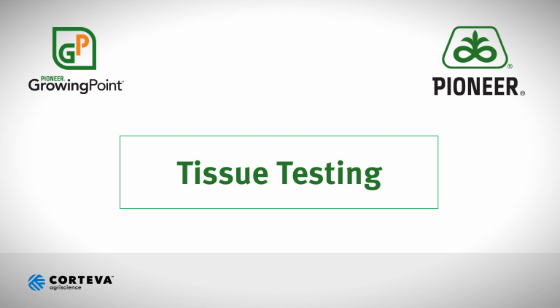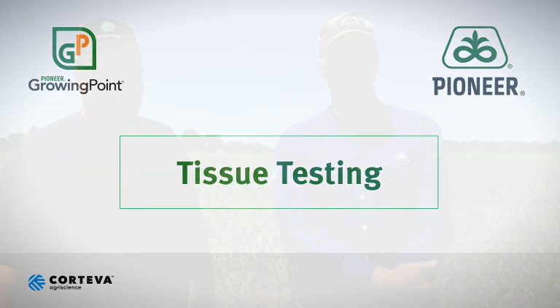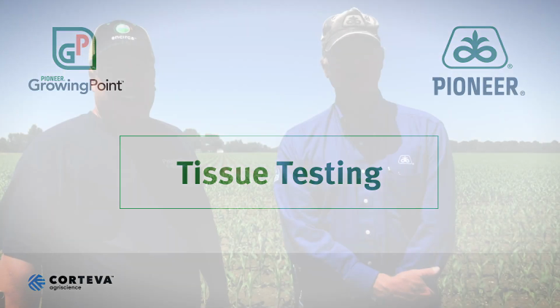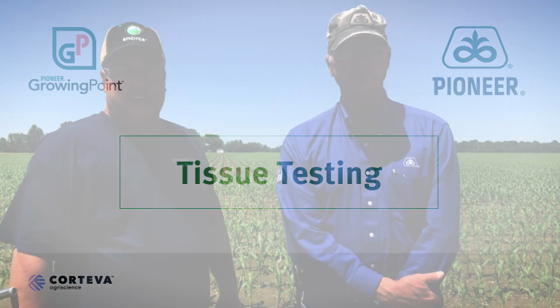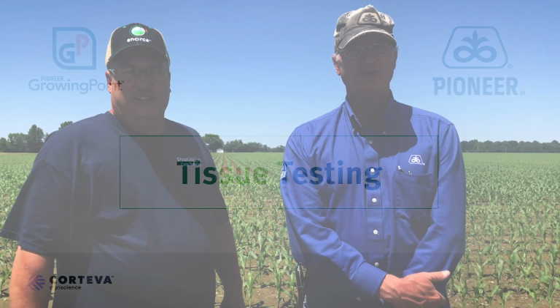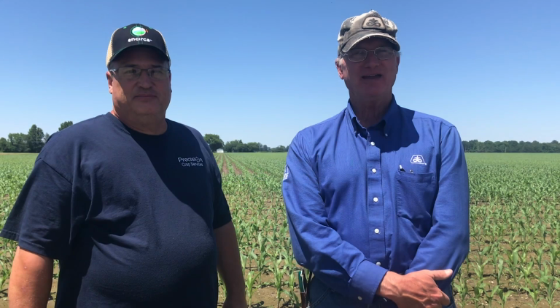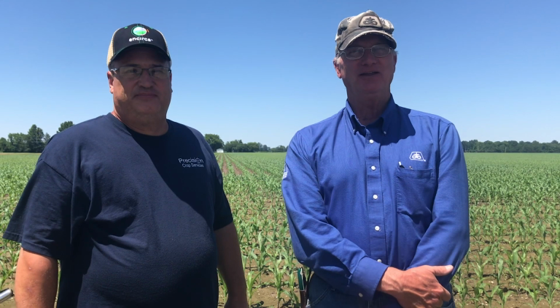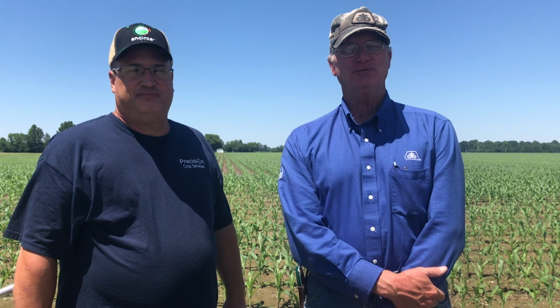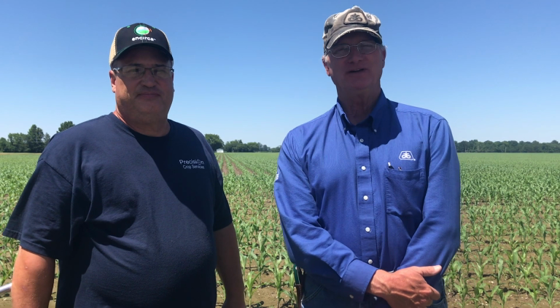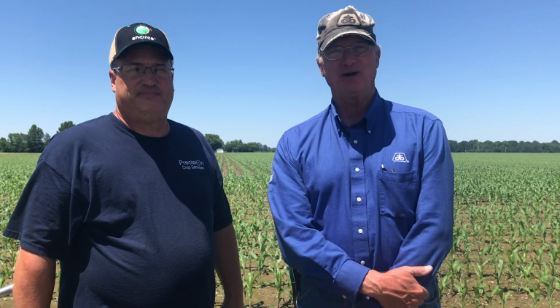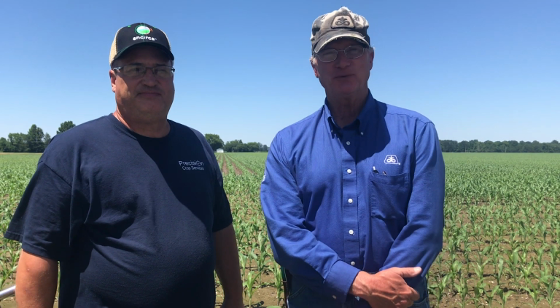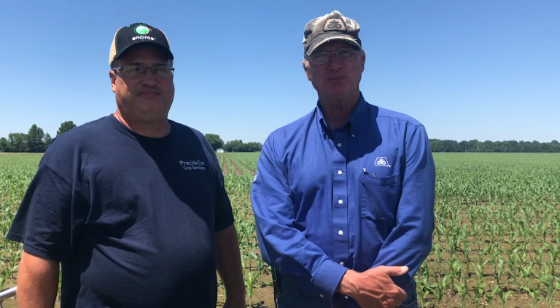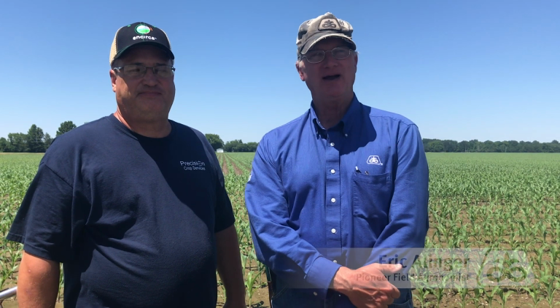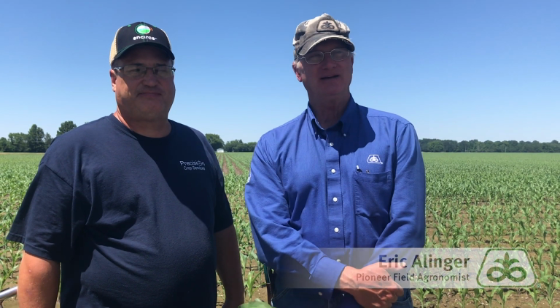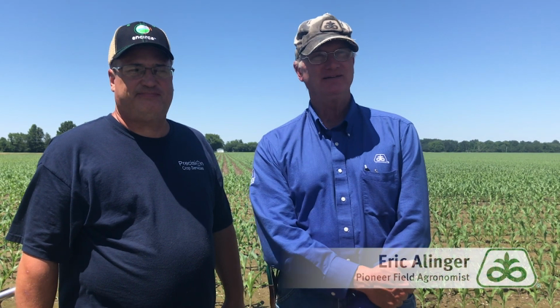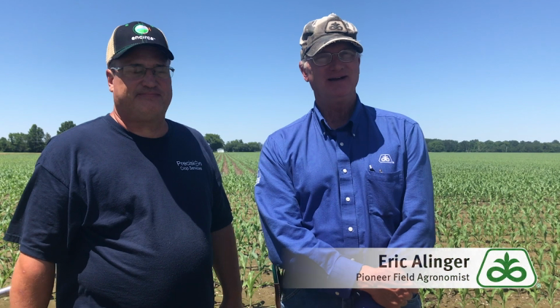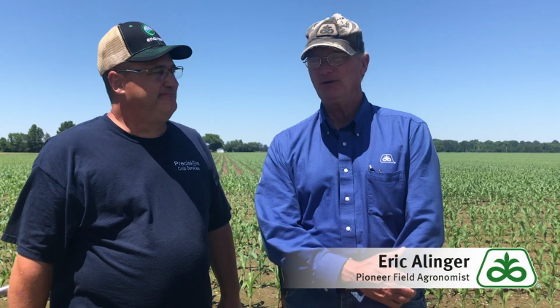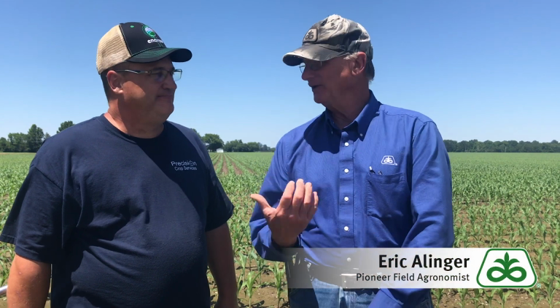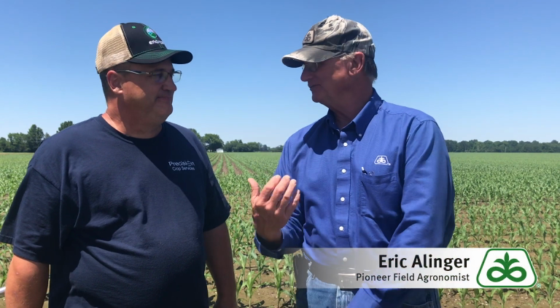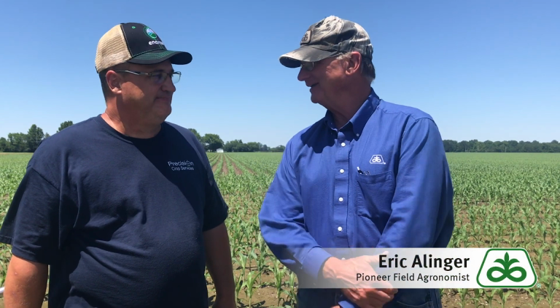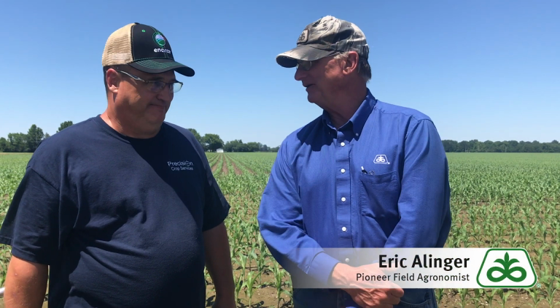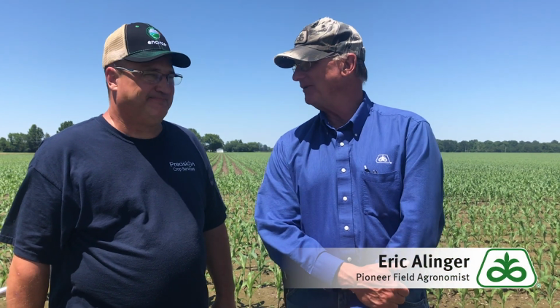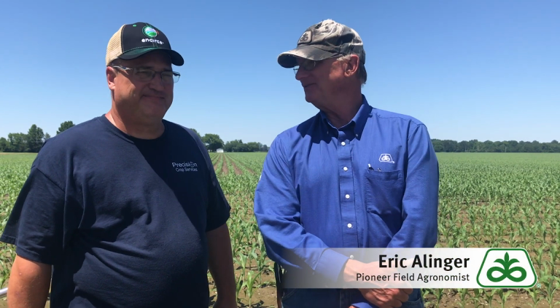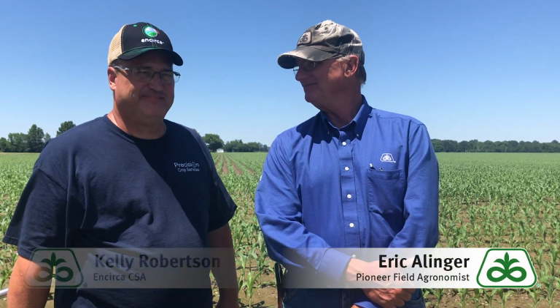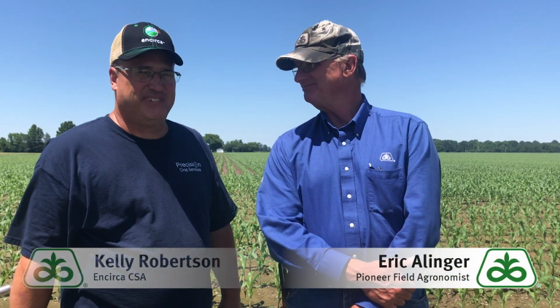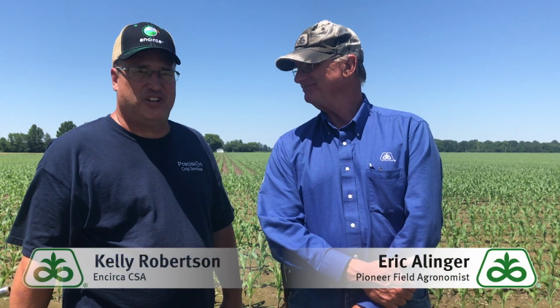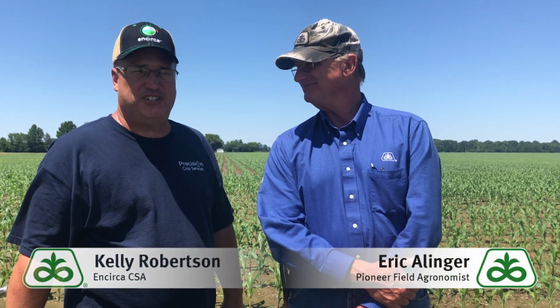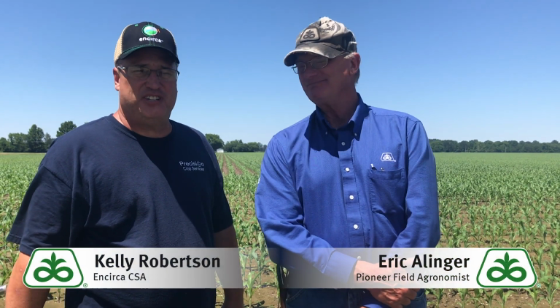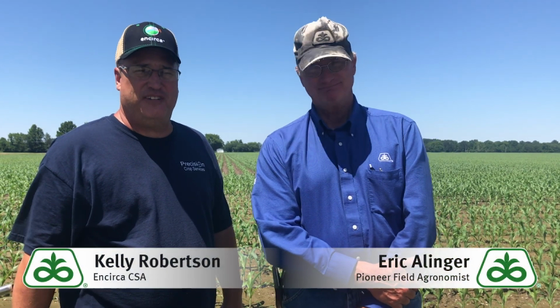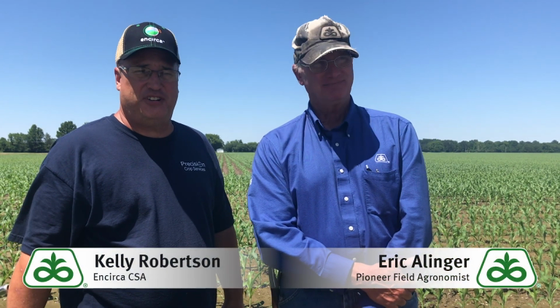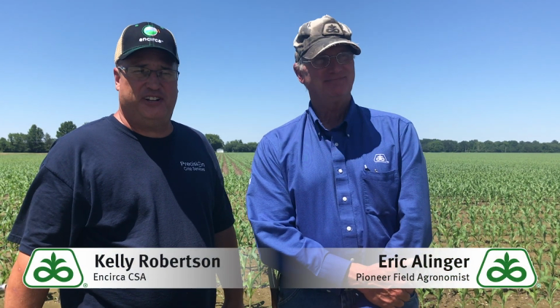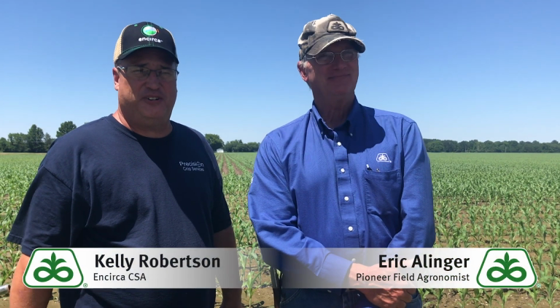Hi, good afternoon. Eric Allinger, field agronomist with Pioneer, here with my good friend Kelly Robertson, Circus CSA for Southern Illinois.